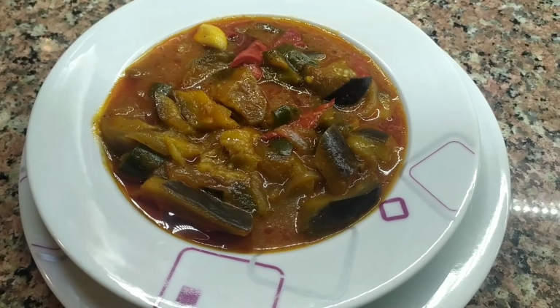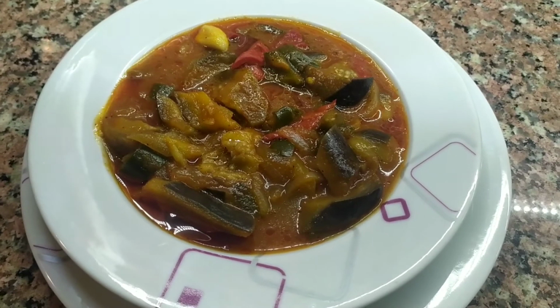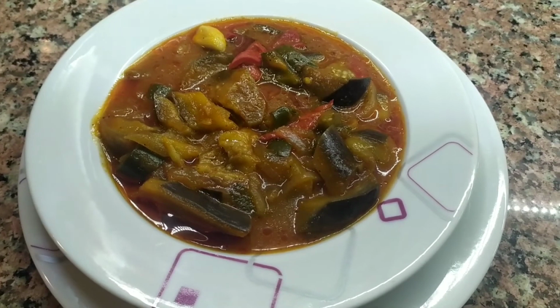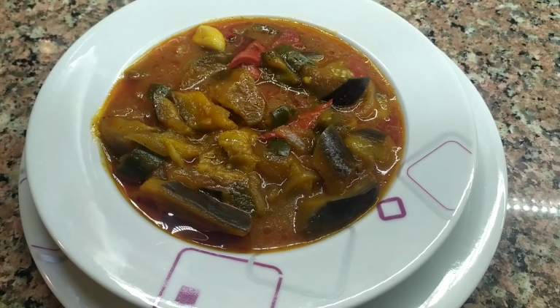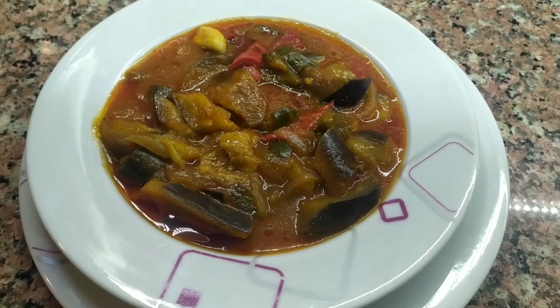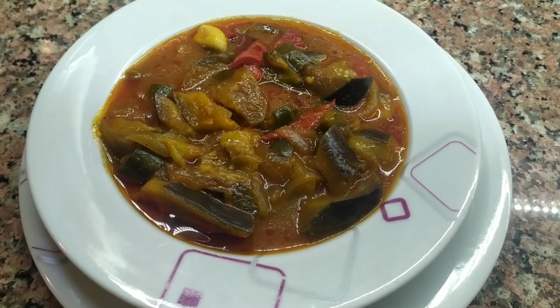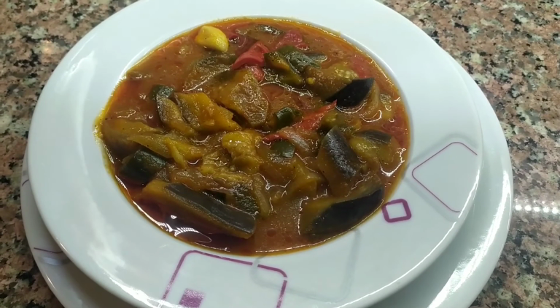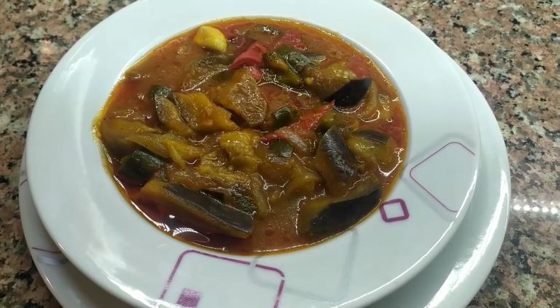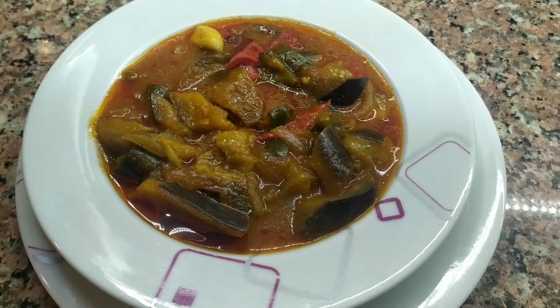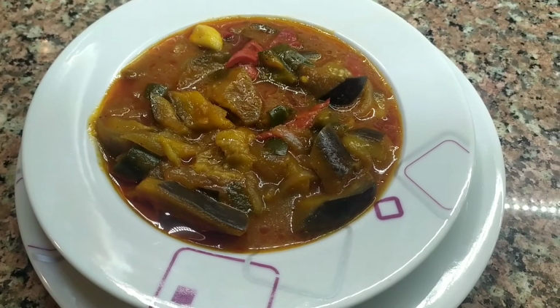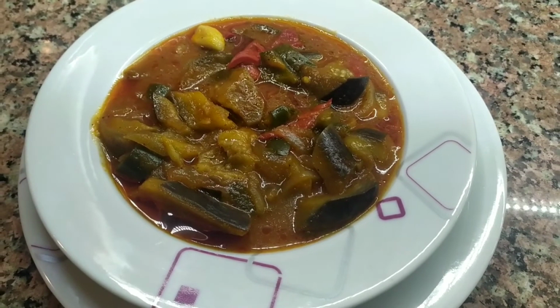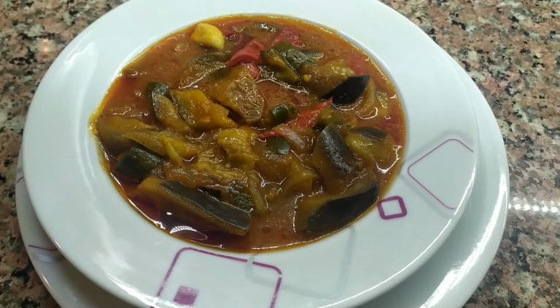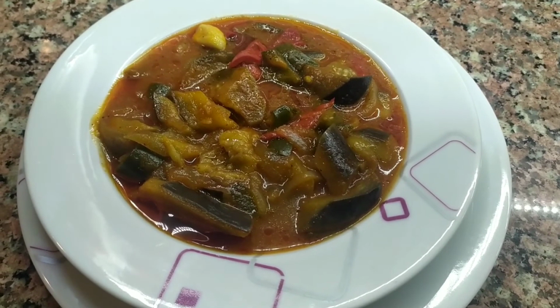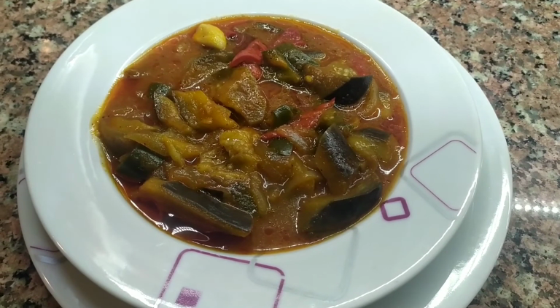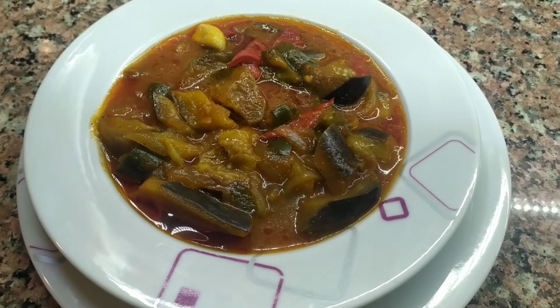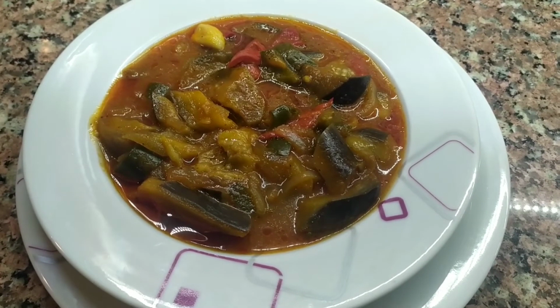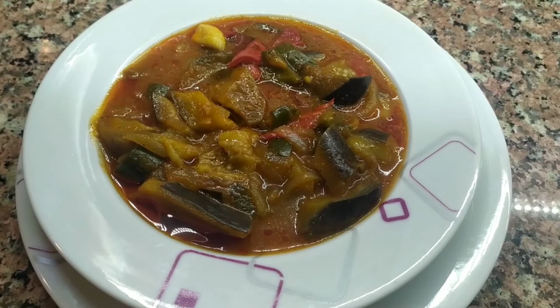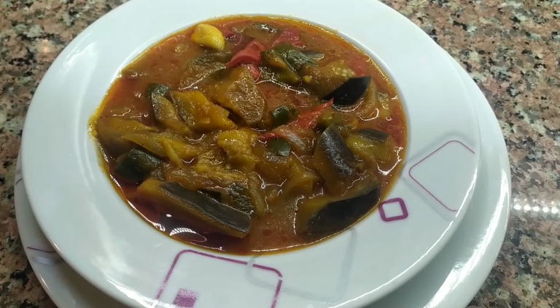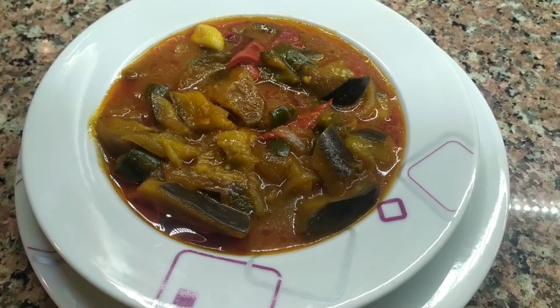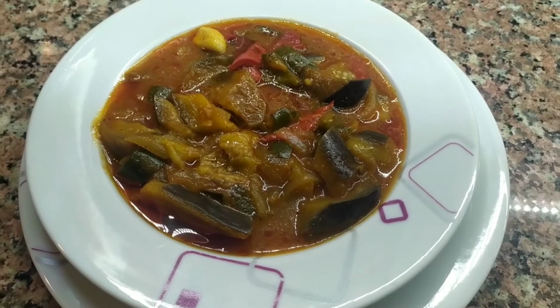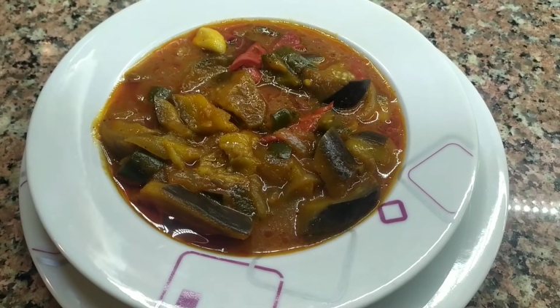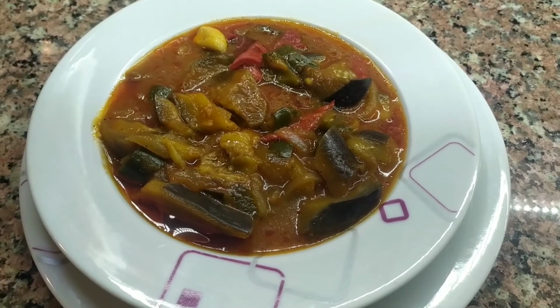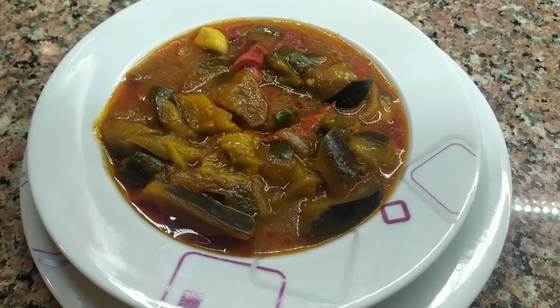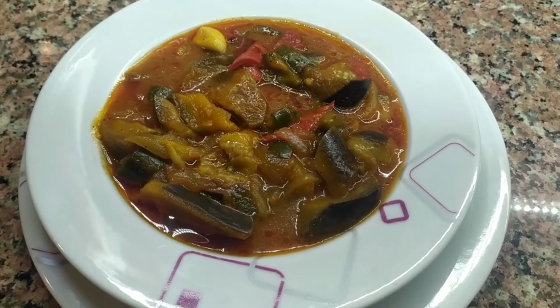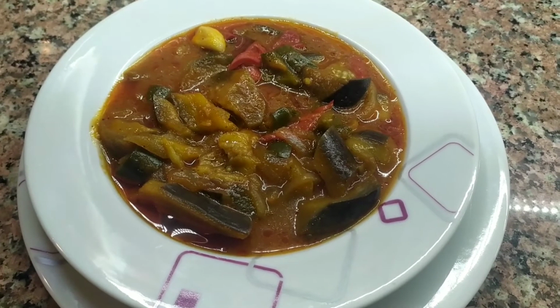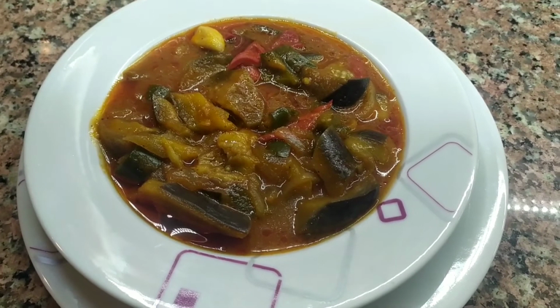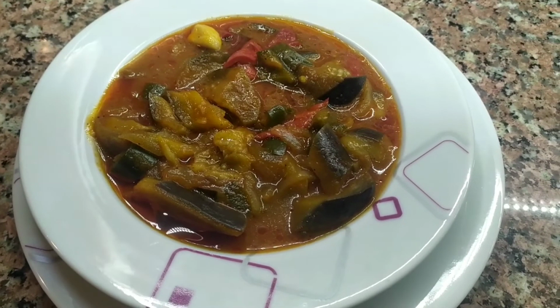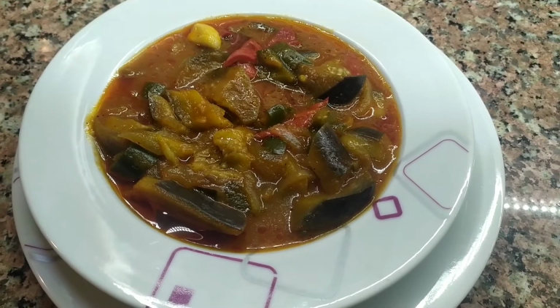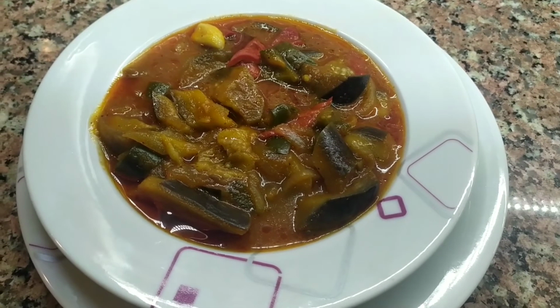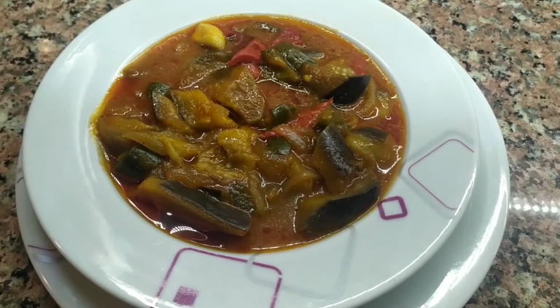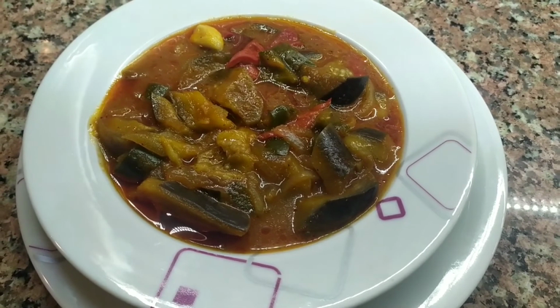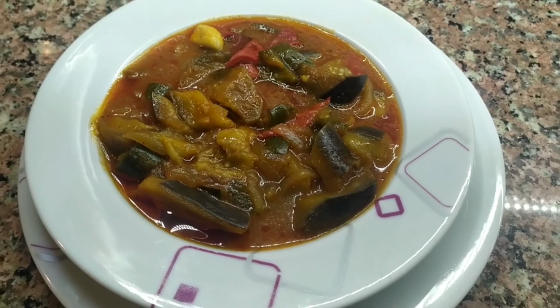Videomu beğendiyseniz beğen butonuna basmayı, kanalıma abone olmayı unutmayın lütfen. Başka bir videoda görüşmek üzere. Hoşçakalın, selametle.